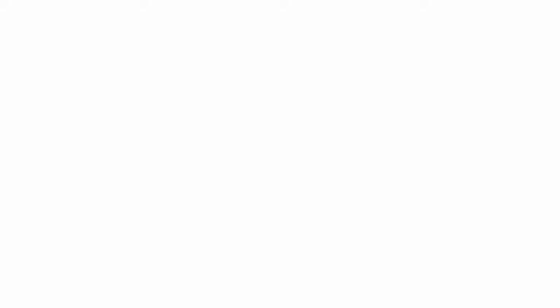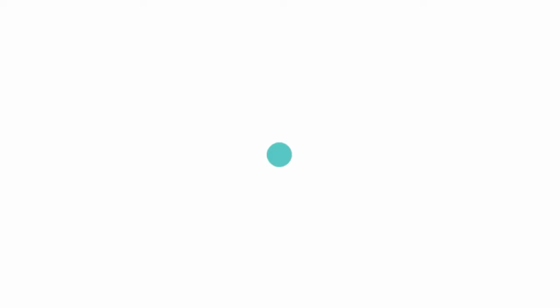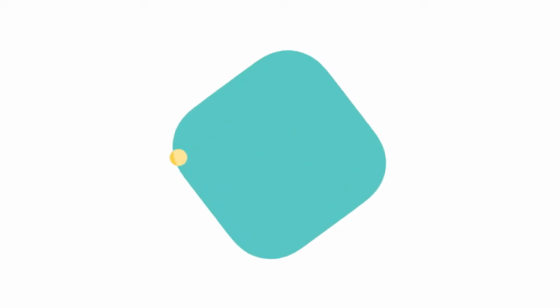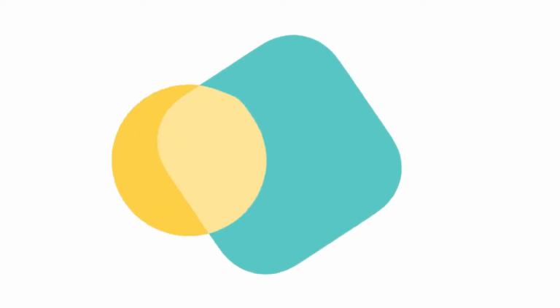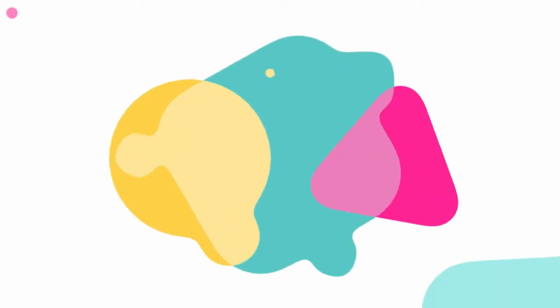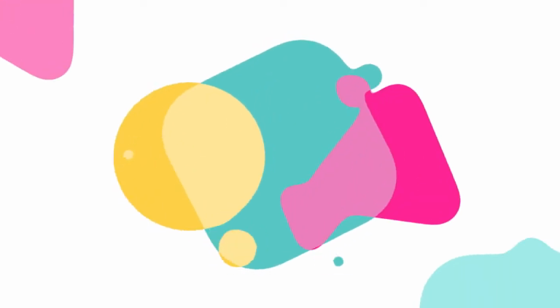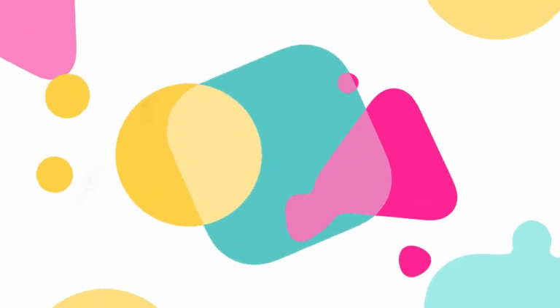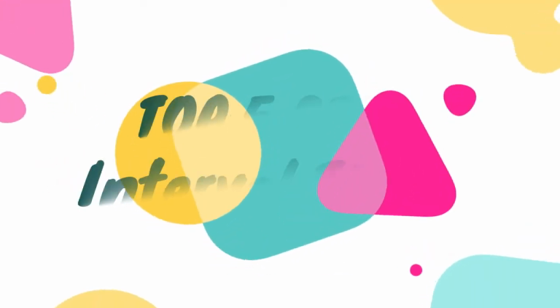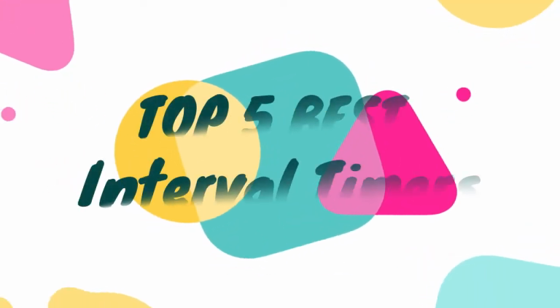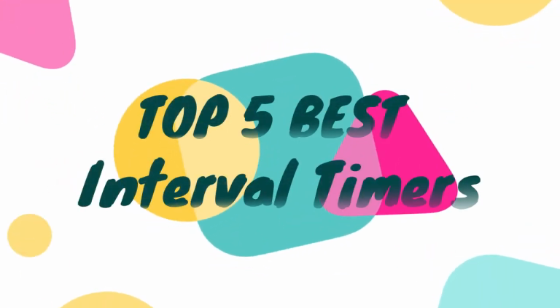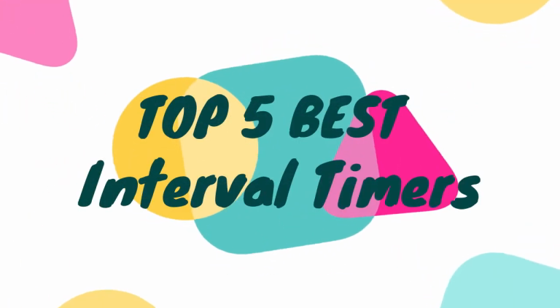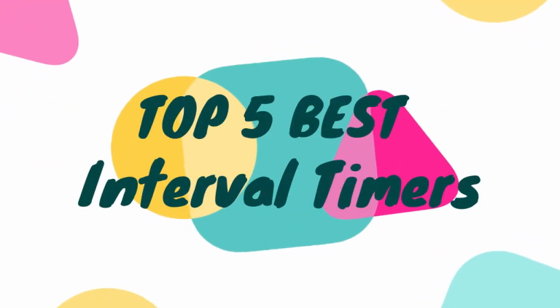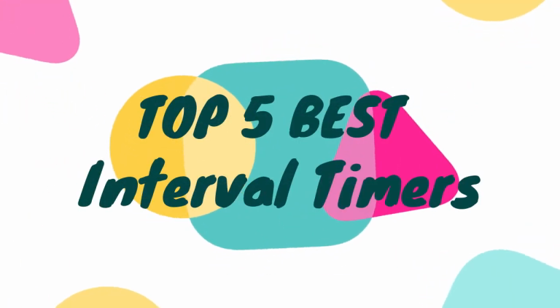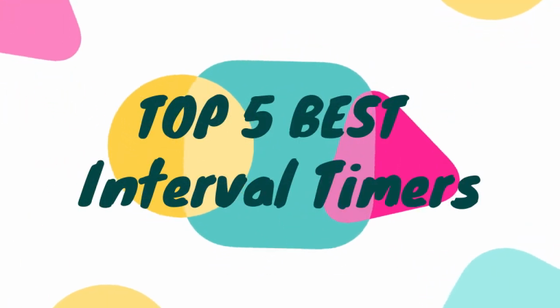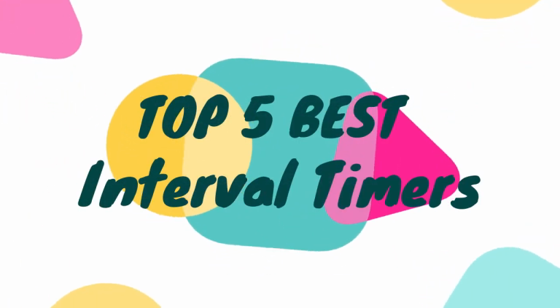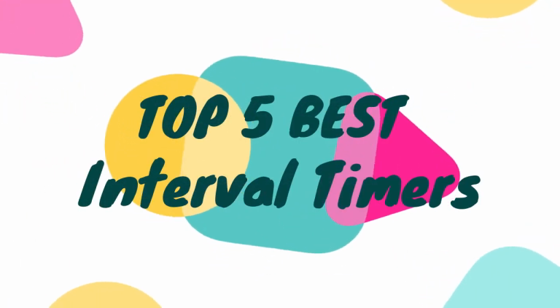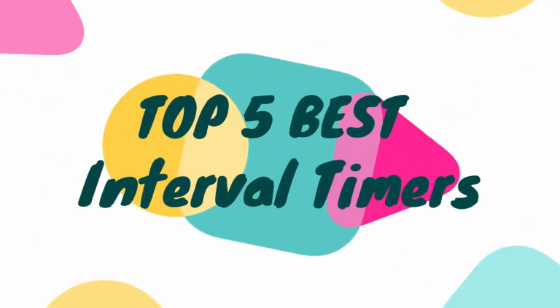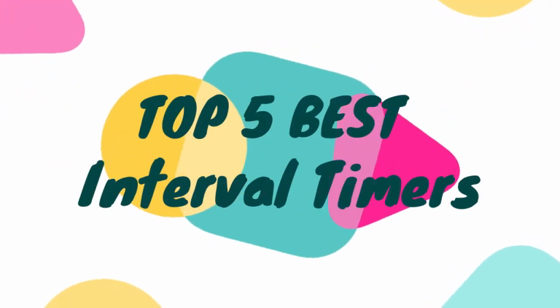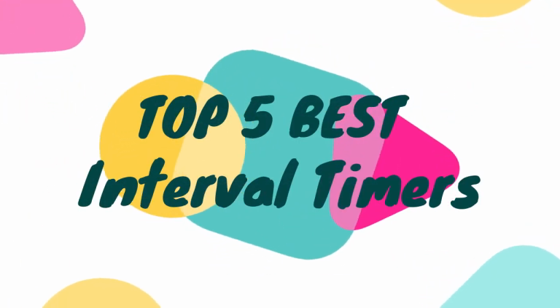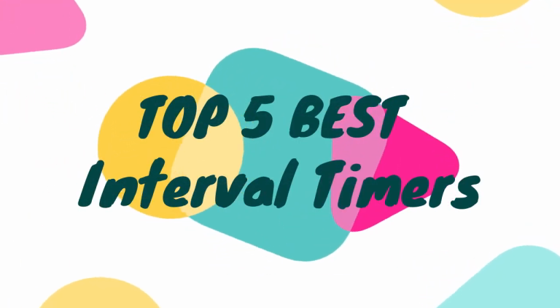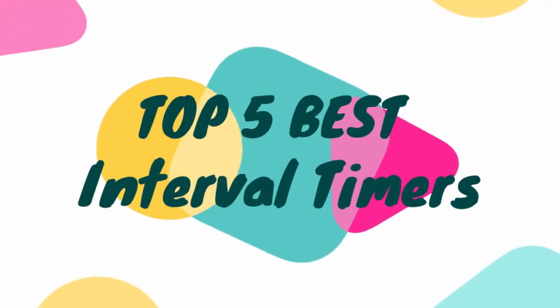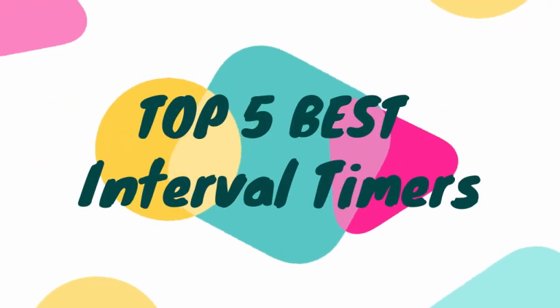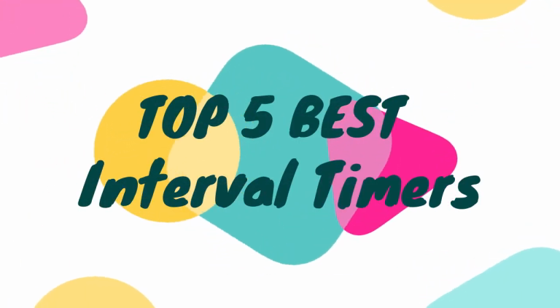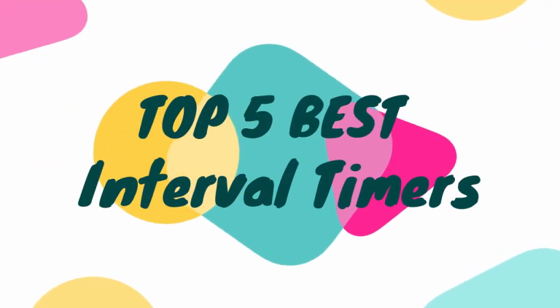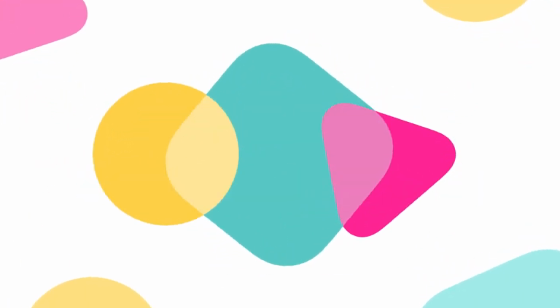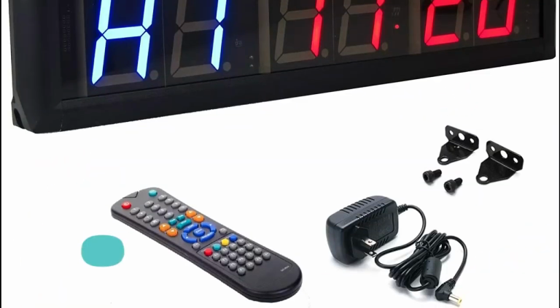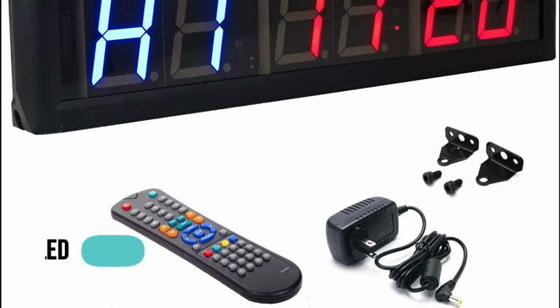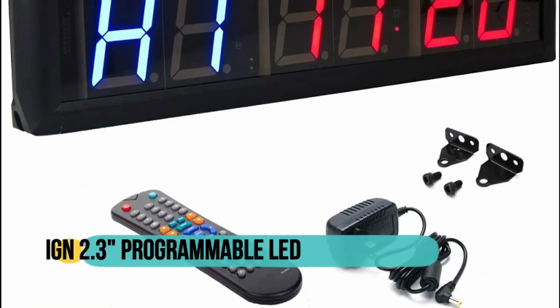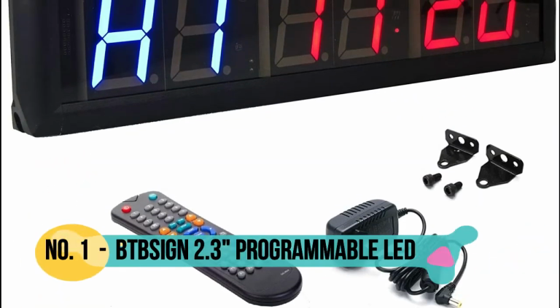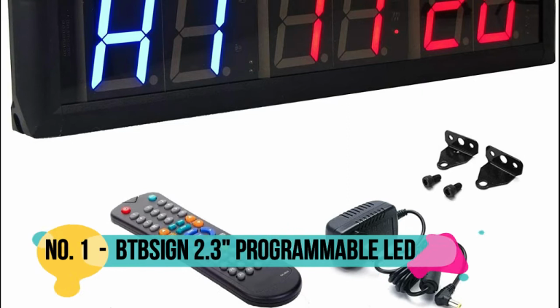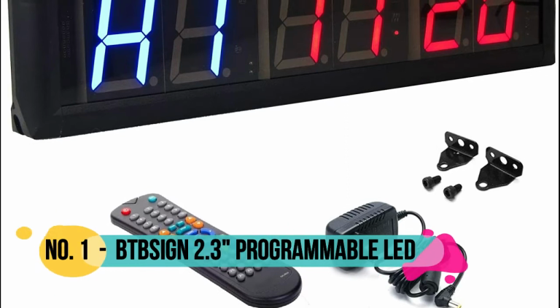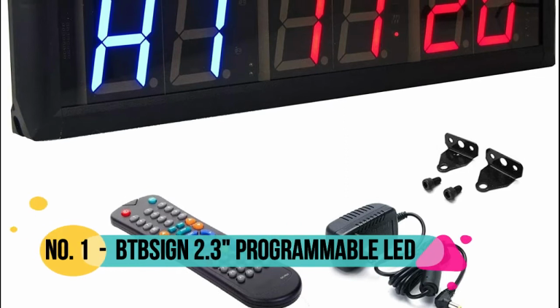Hello, now you are watching Top 5 Best Interval Timers. Number 1: BTBSIGN.